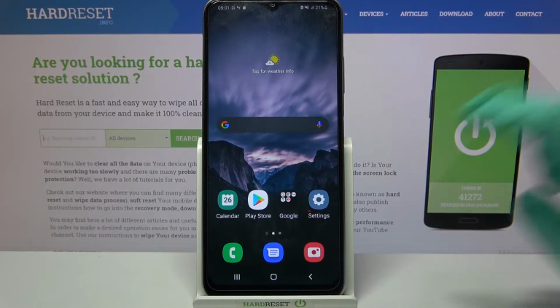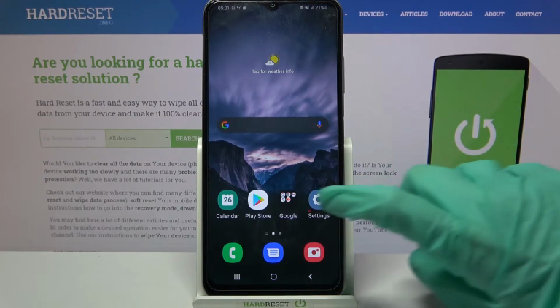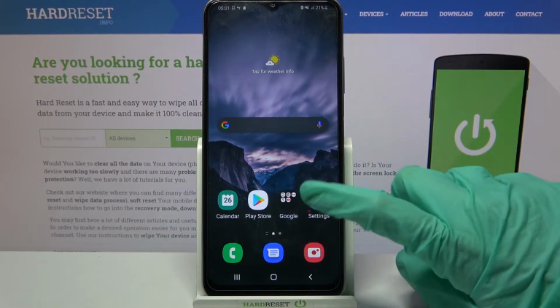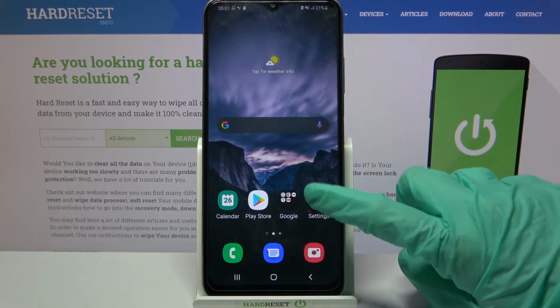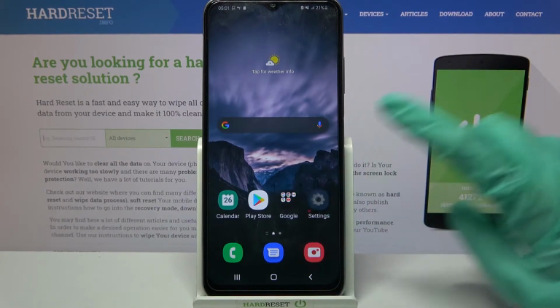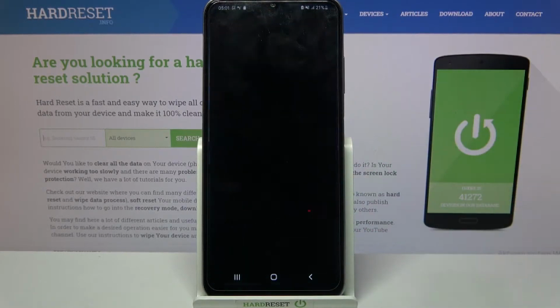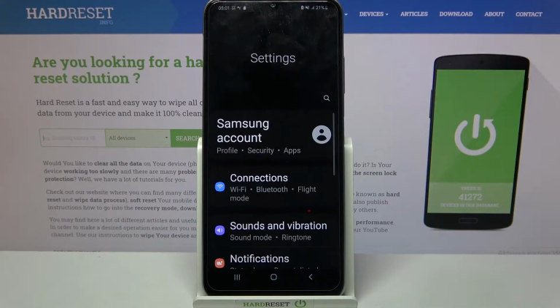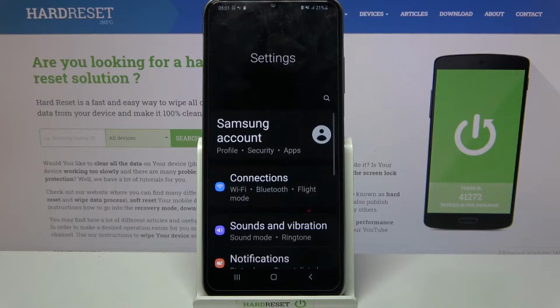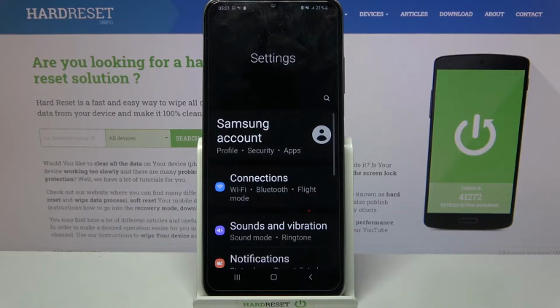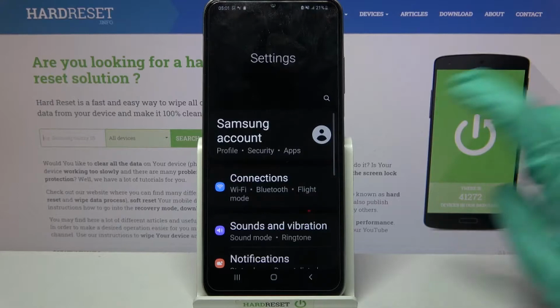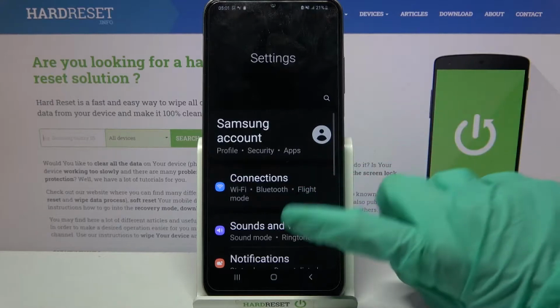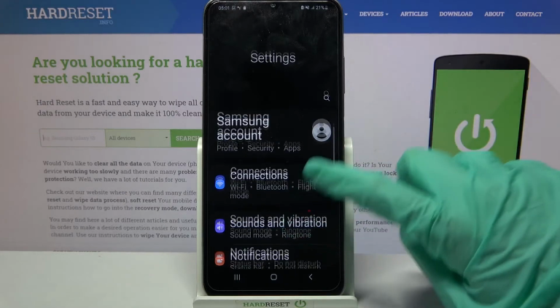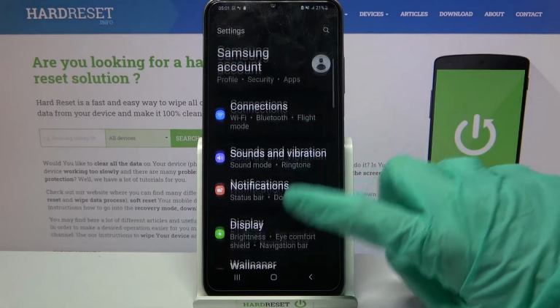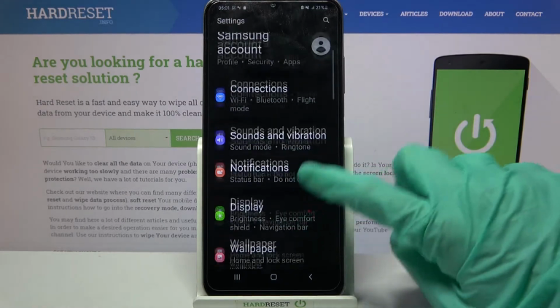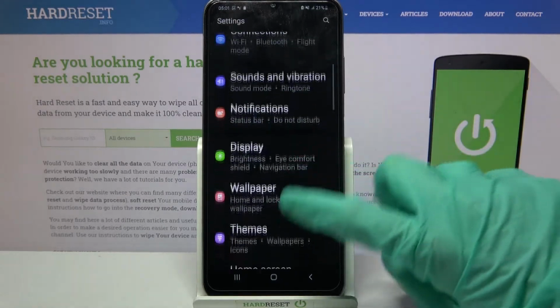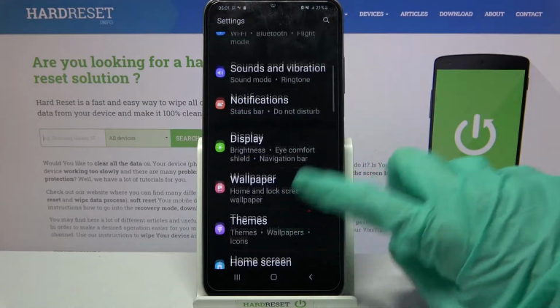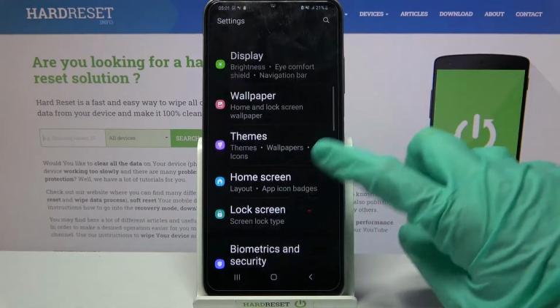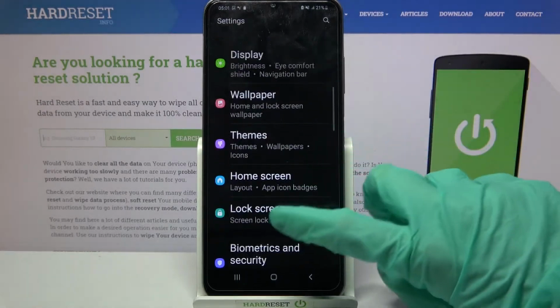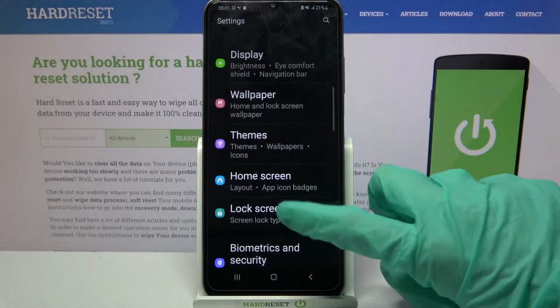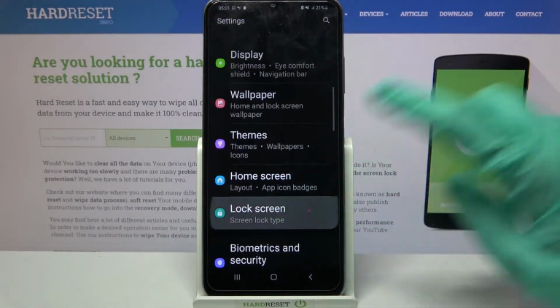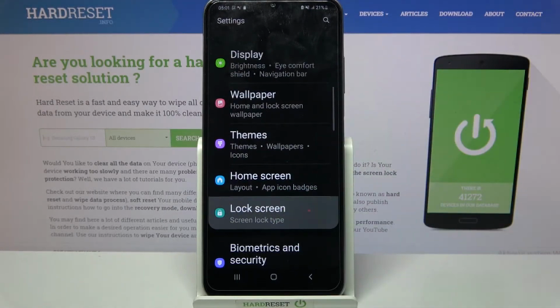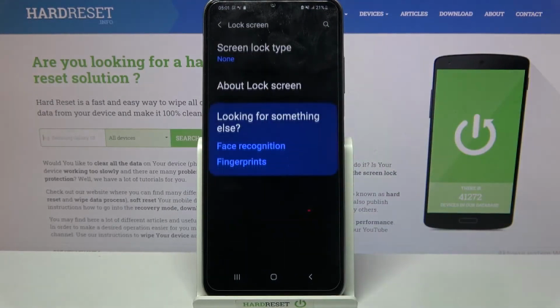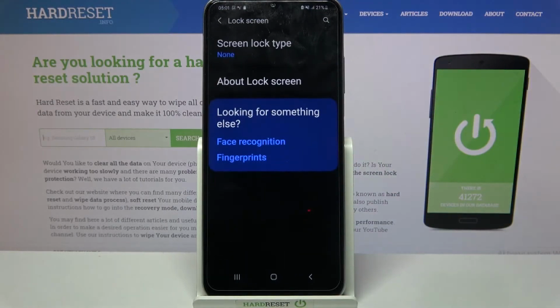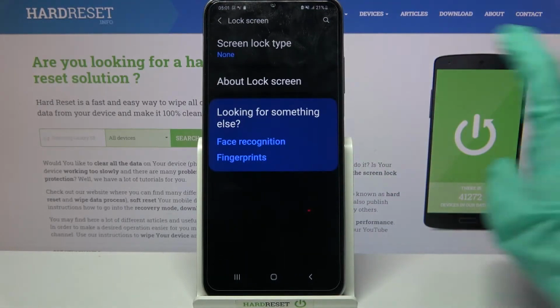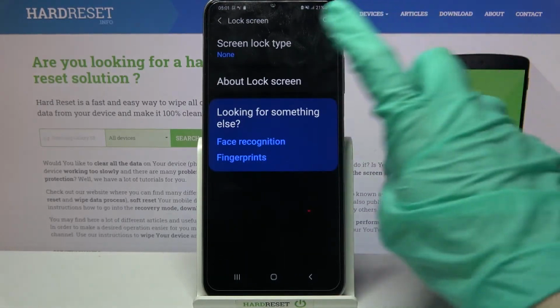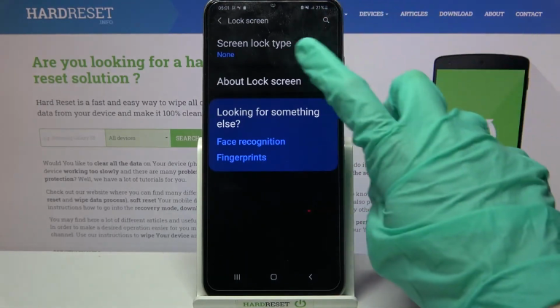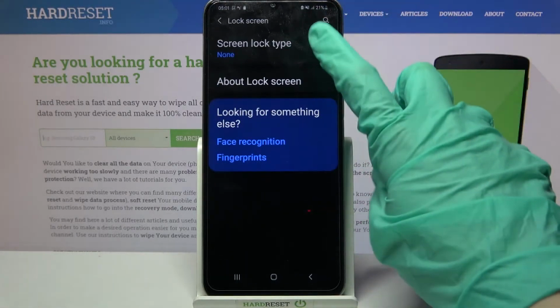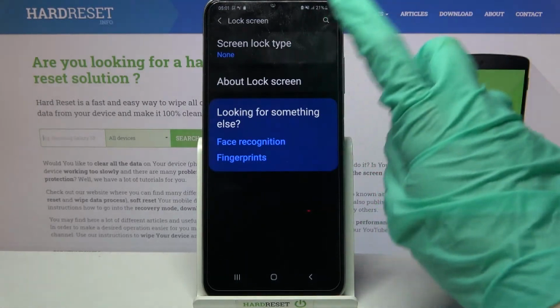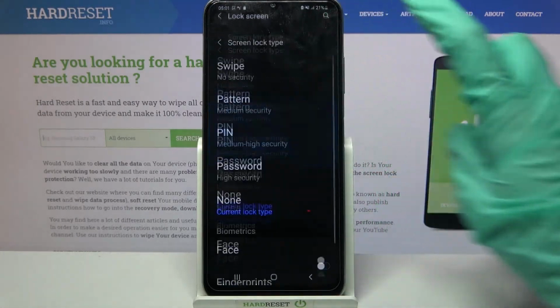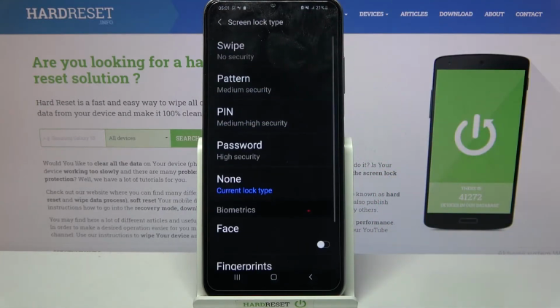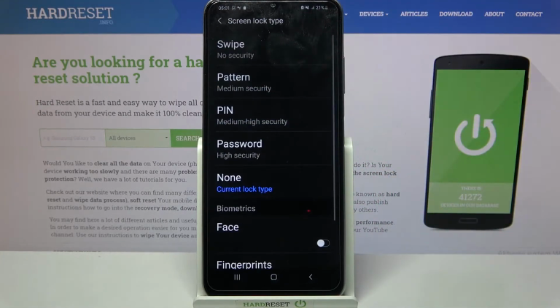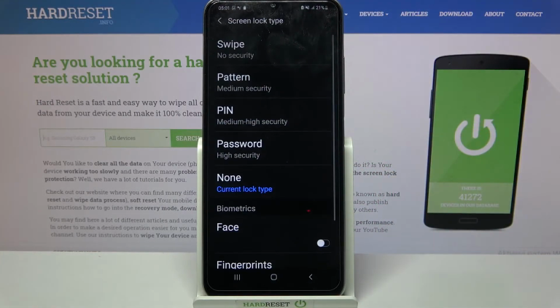Start by opening settings. Now scroll down, click on lock screen over here and tap on screen lock type.